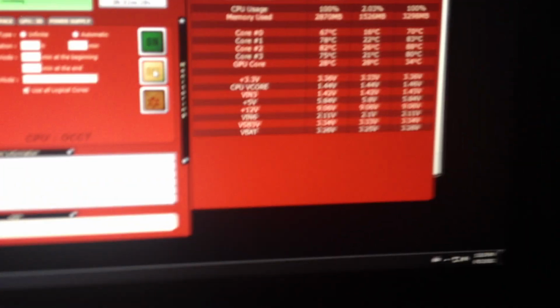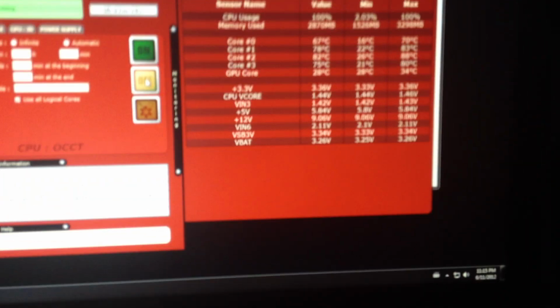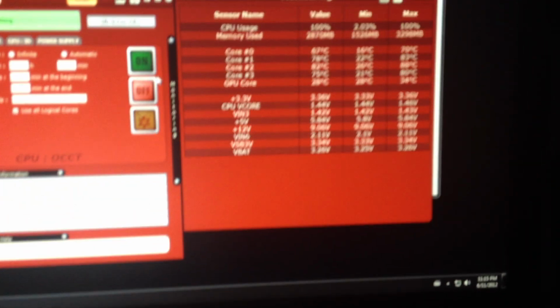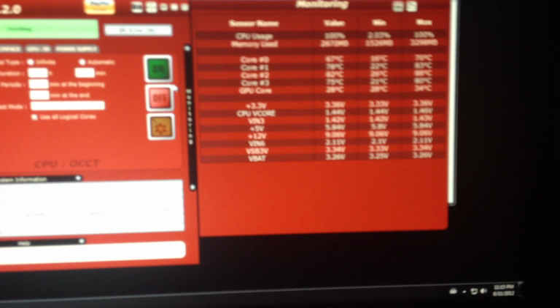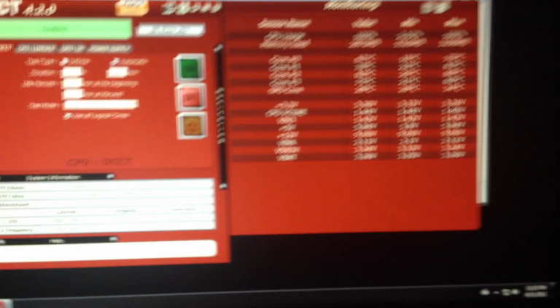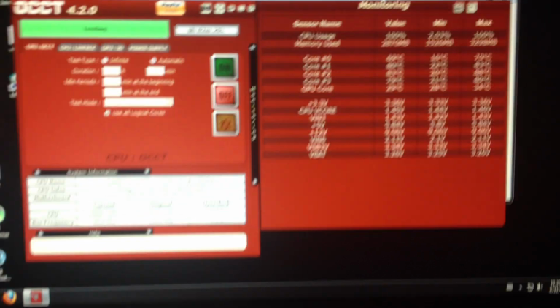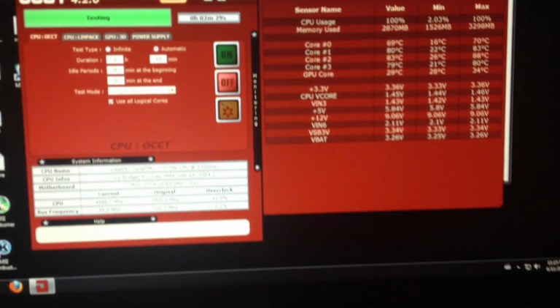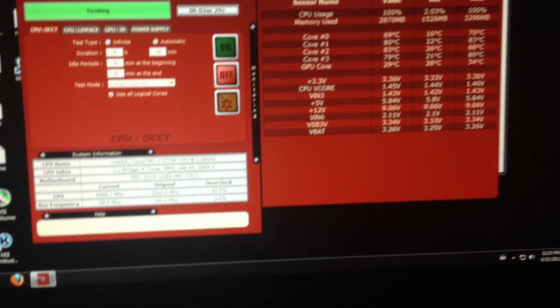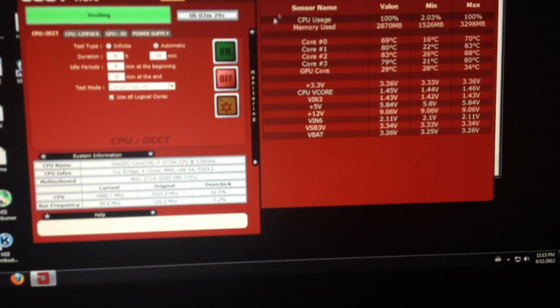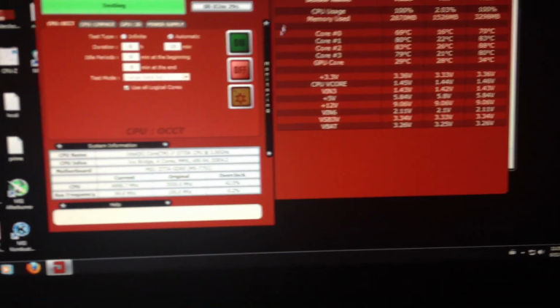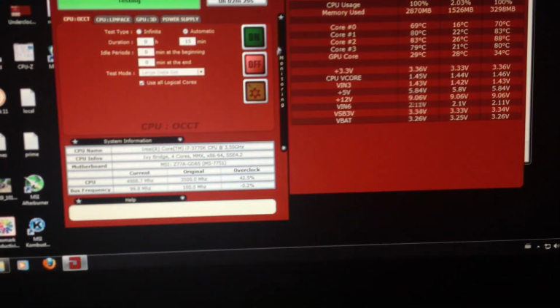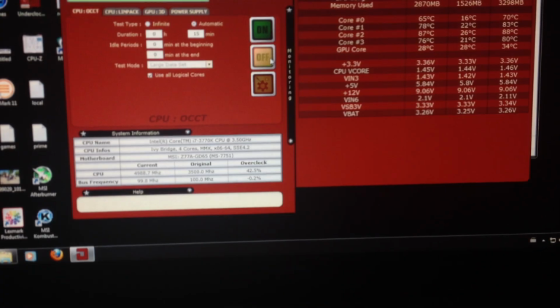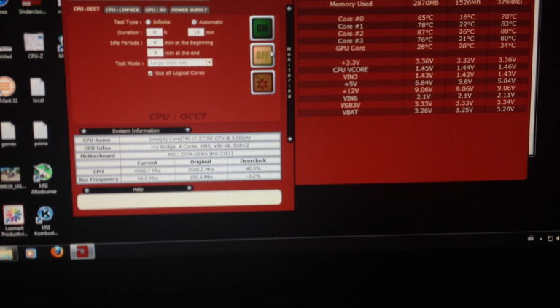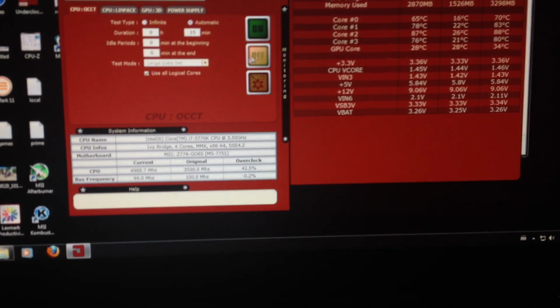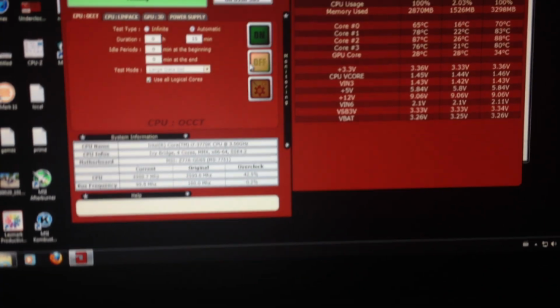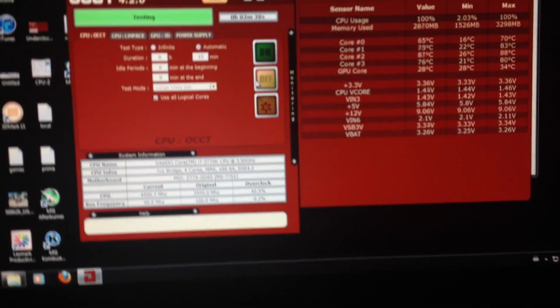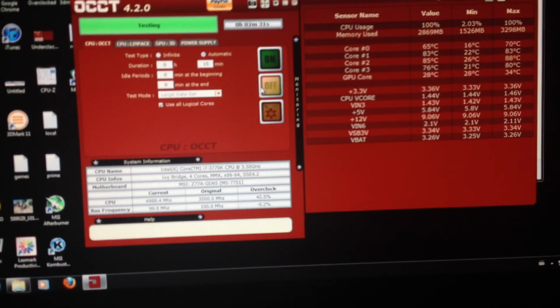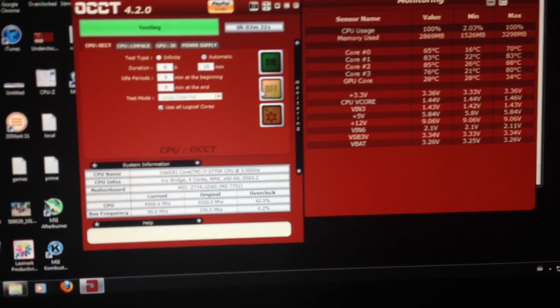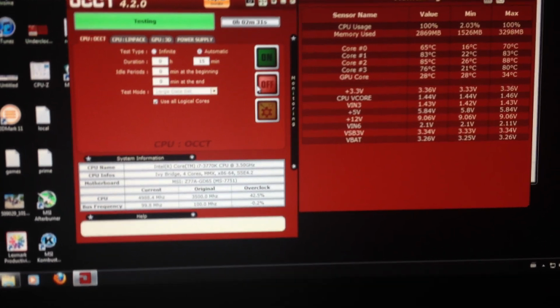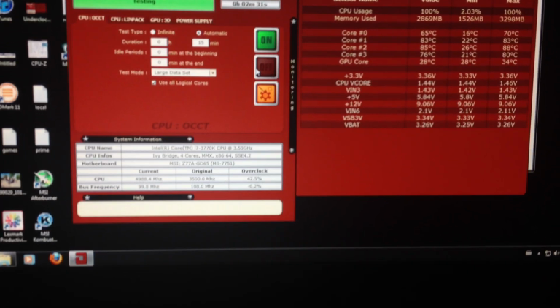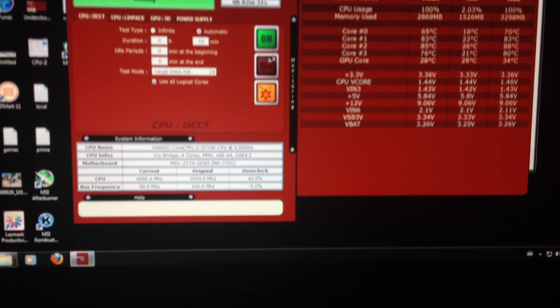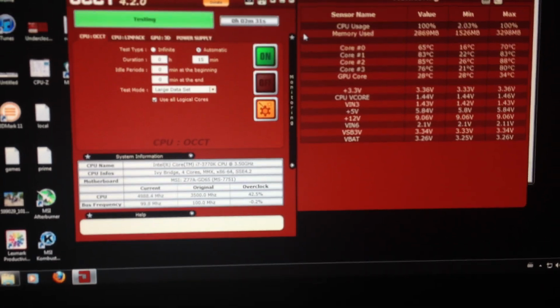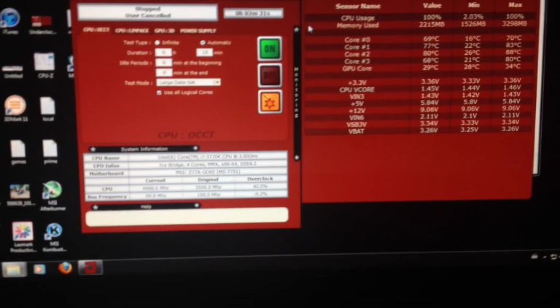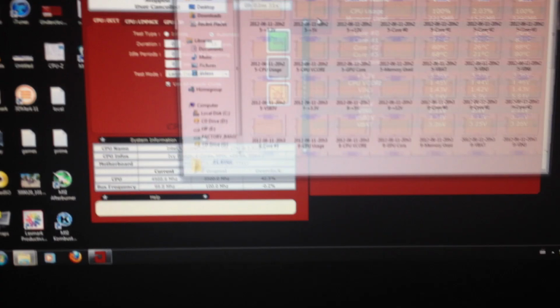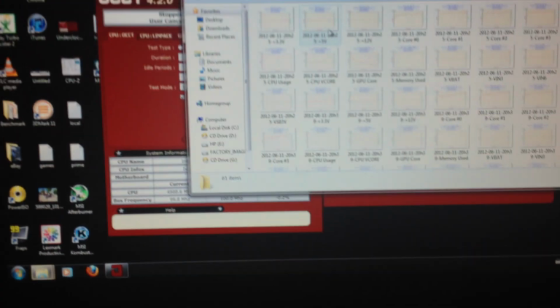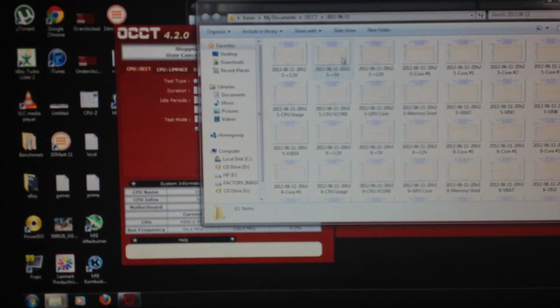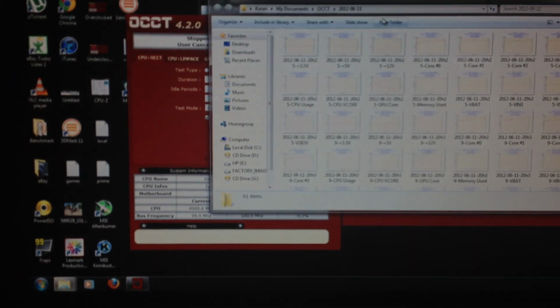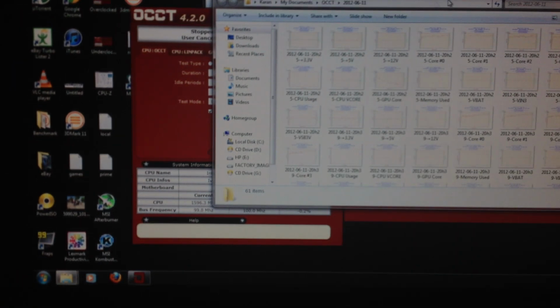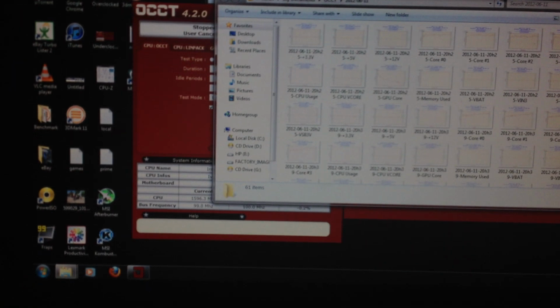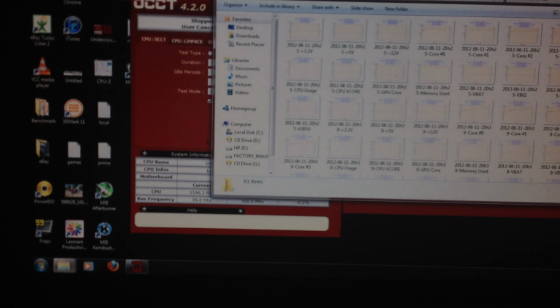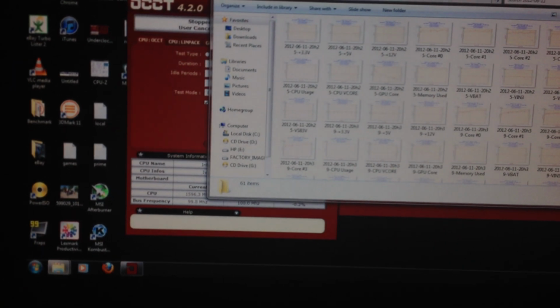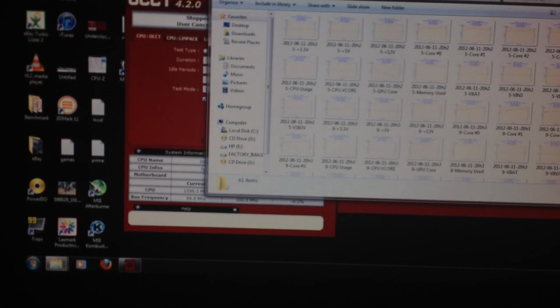The maximum it has reached is 88 degrees, and it is at a crazy 5GHz.